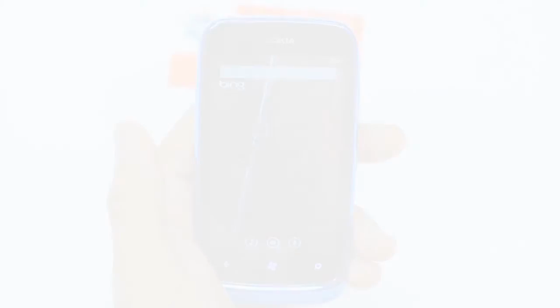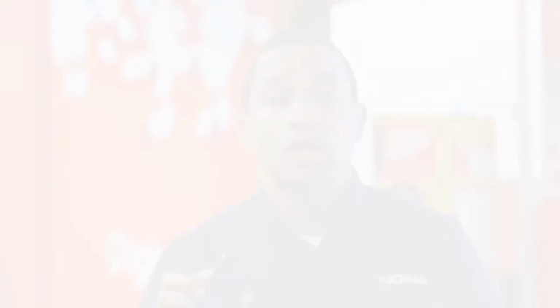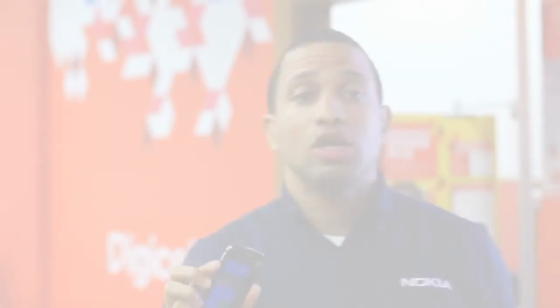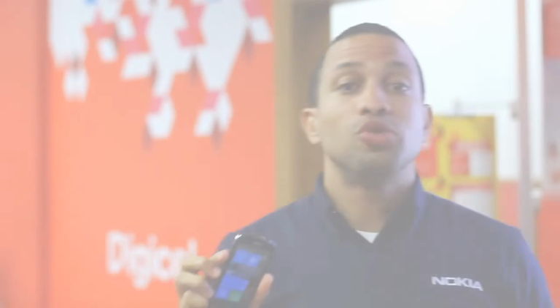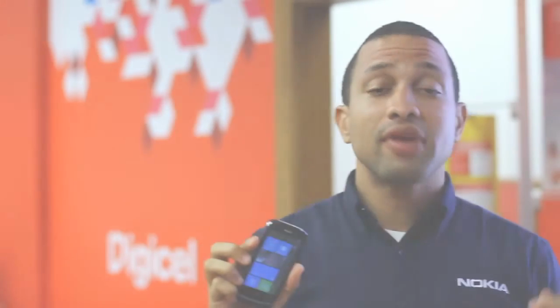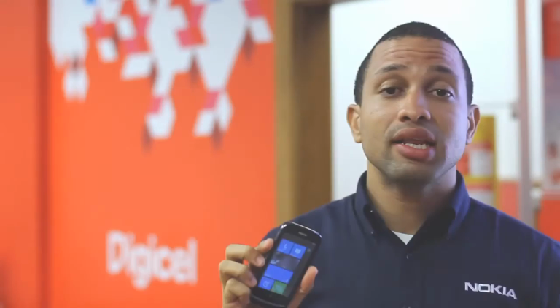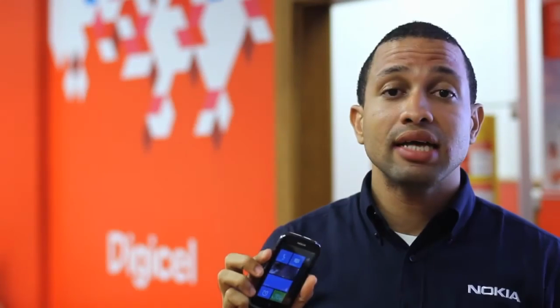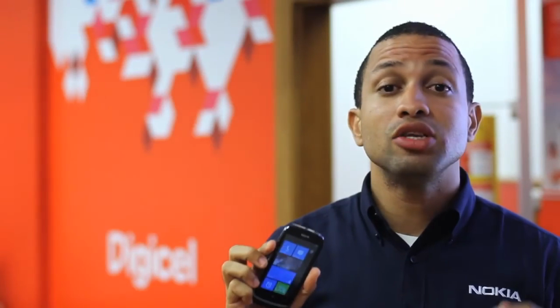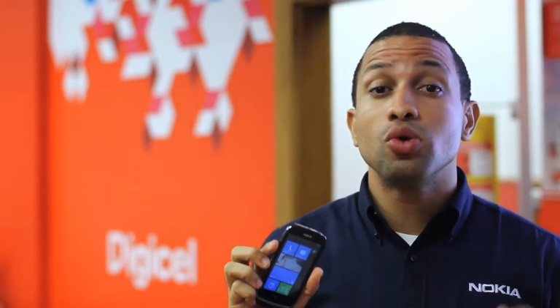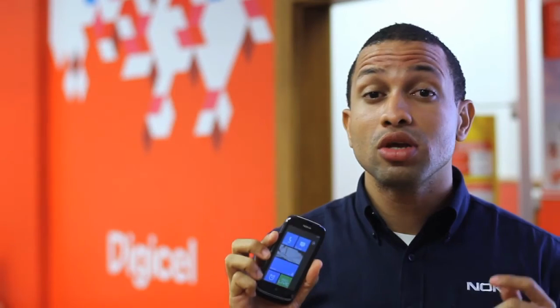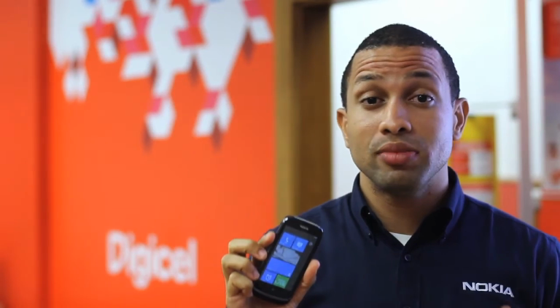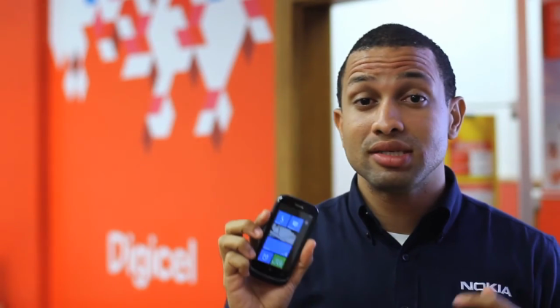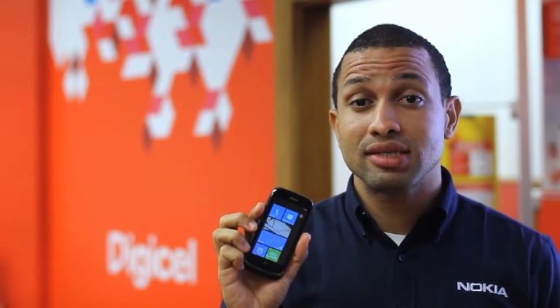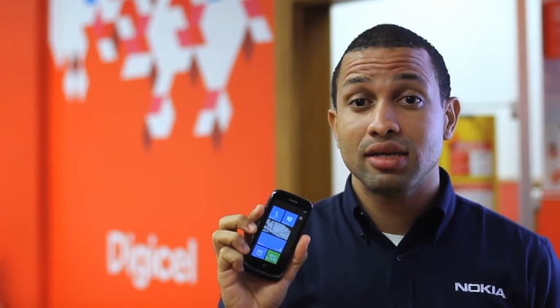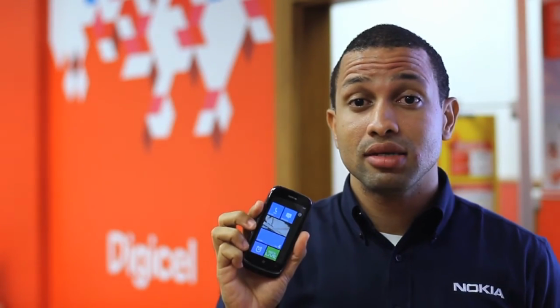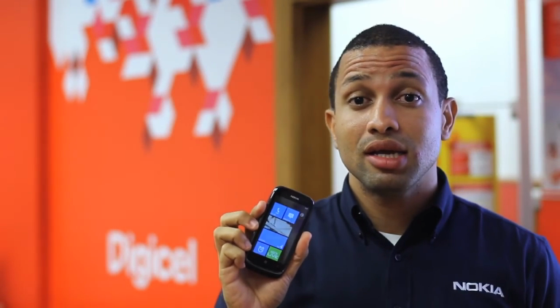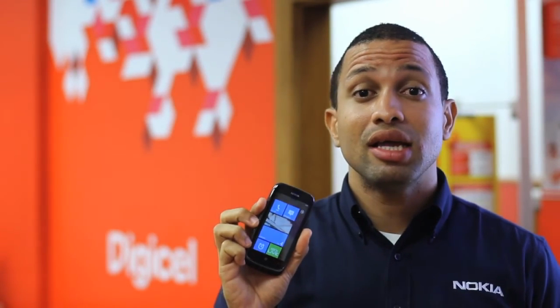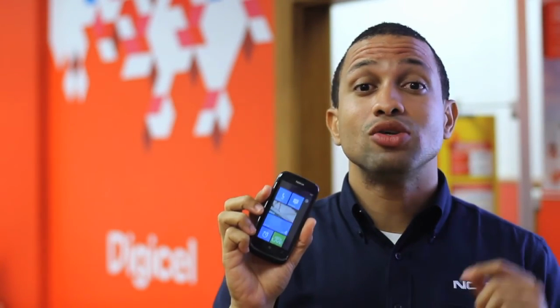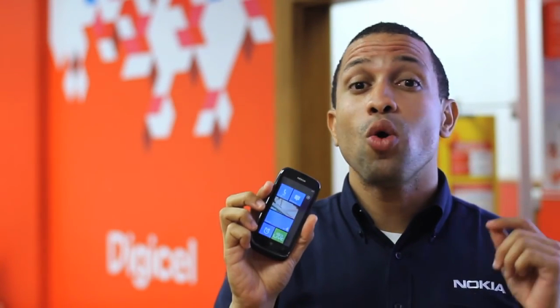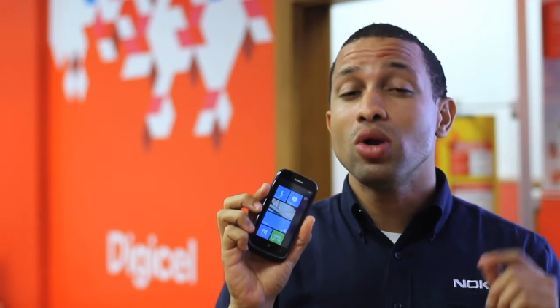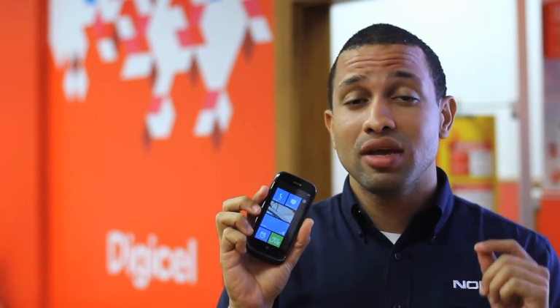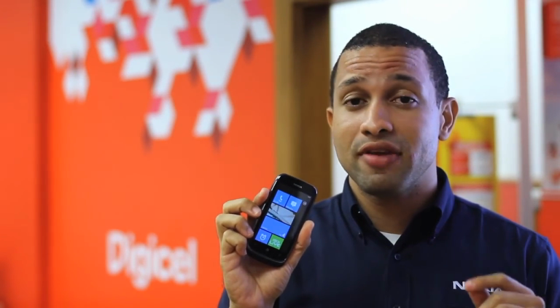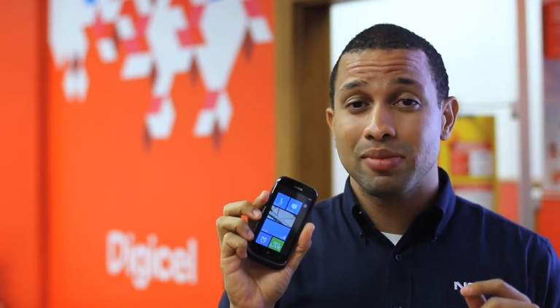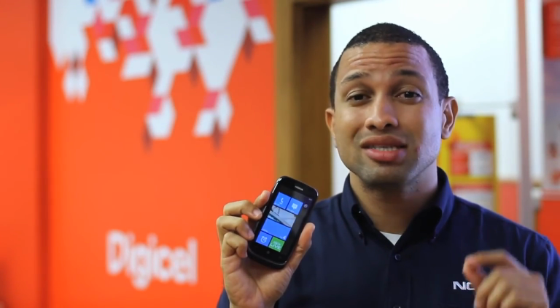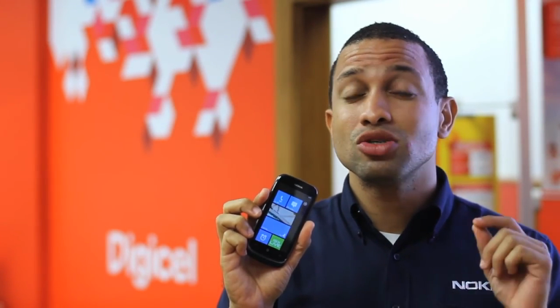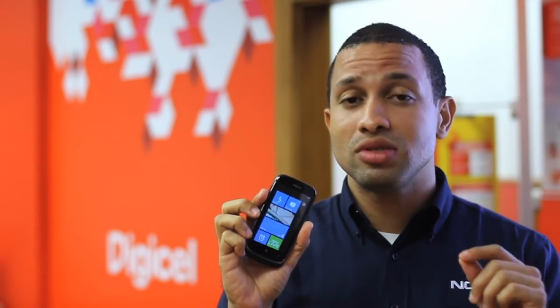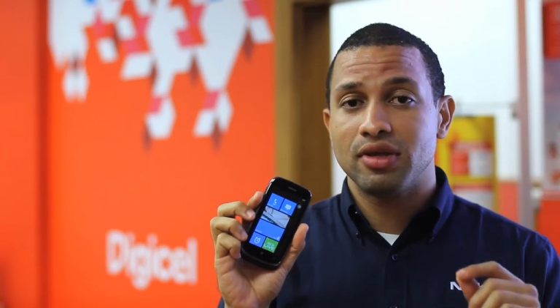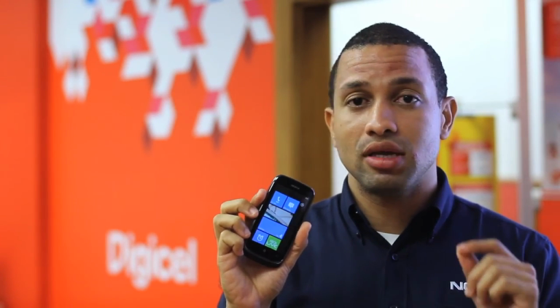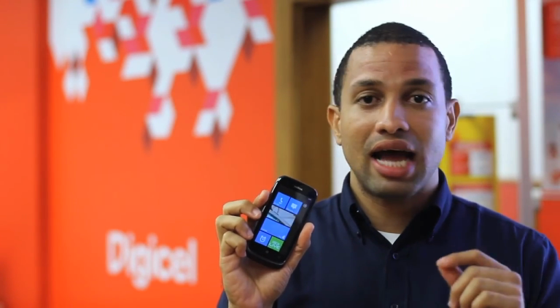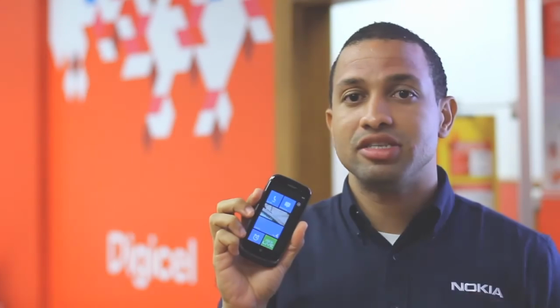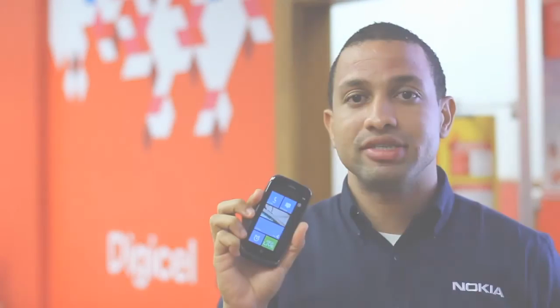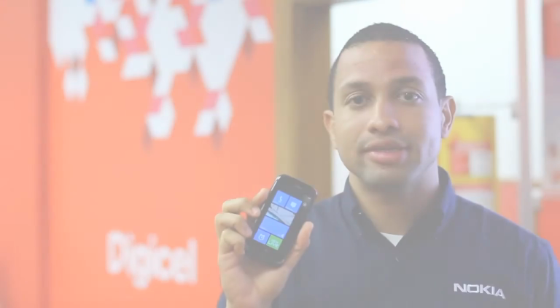Don't forget guys, the Nokia Lumia 610 is only available exclusively at DigiCell.